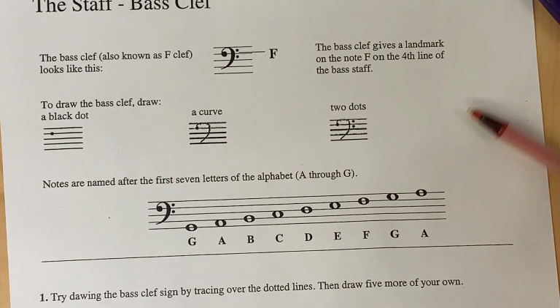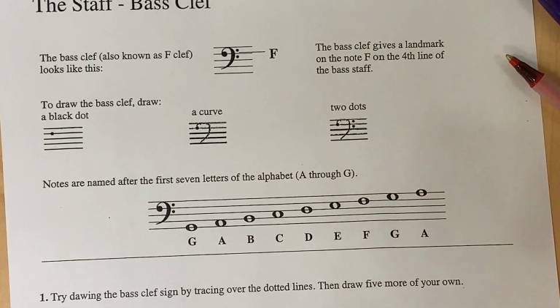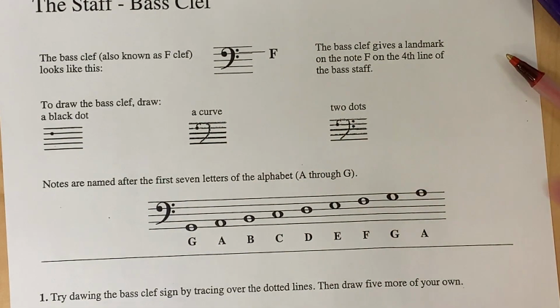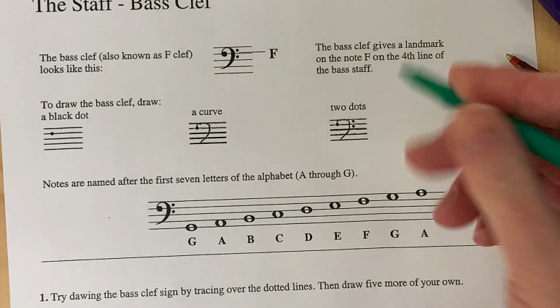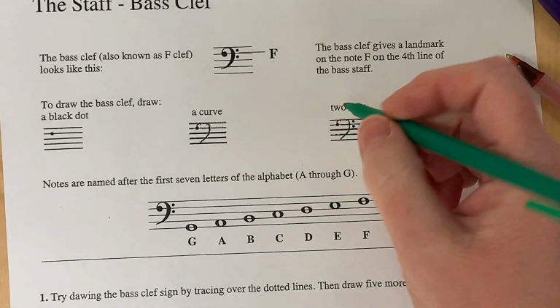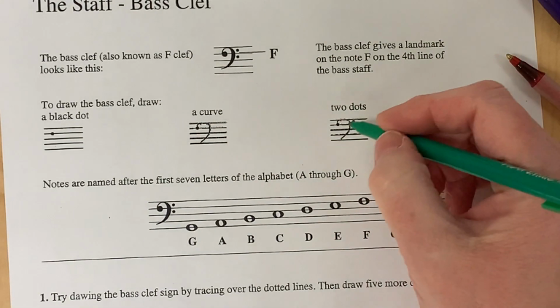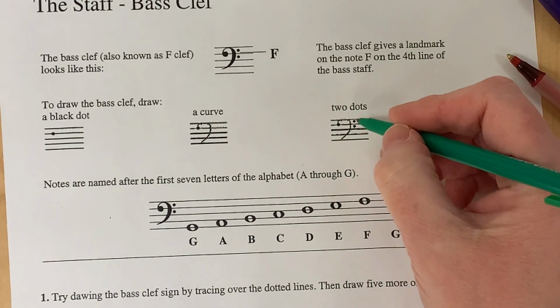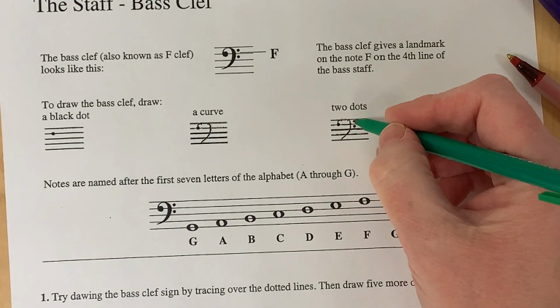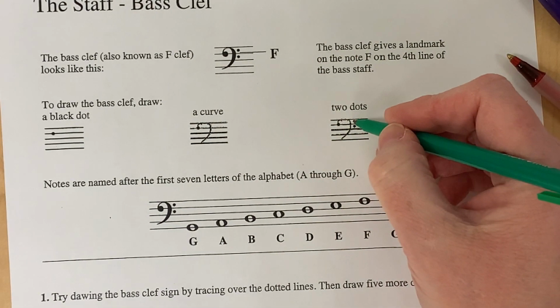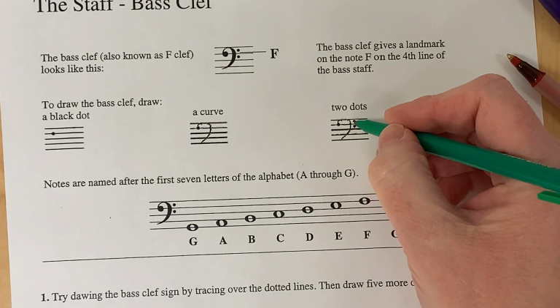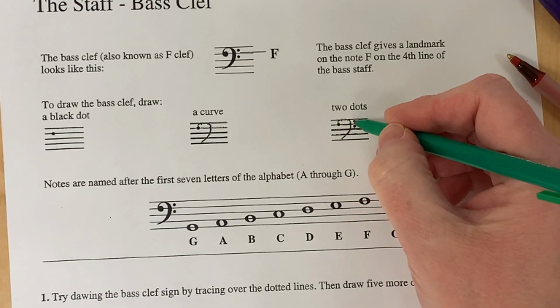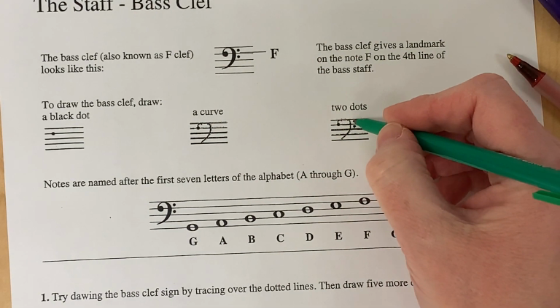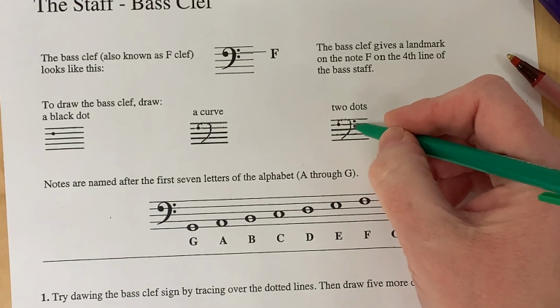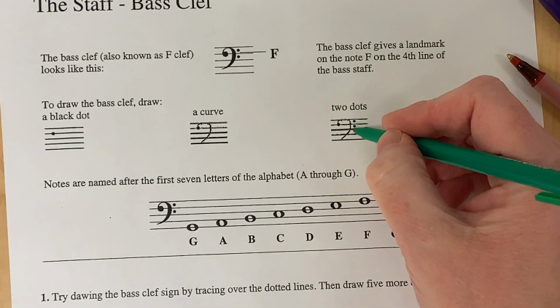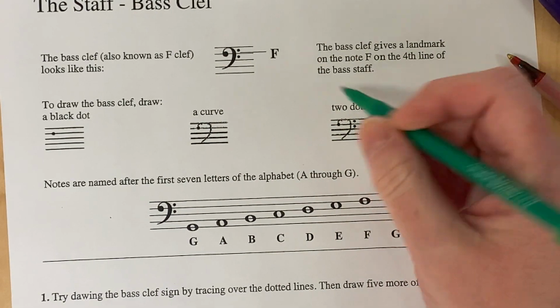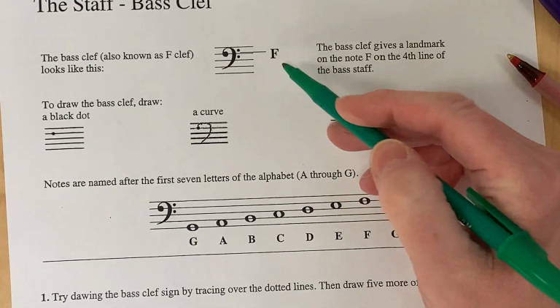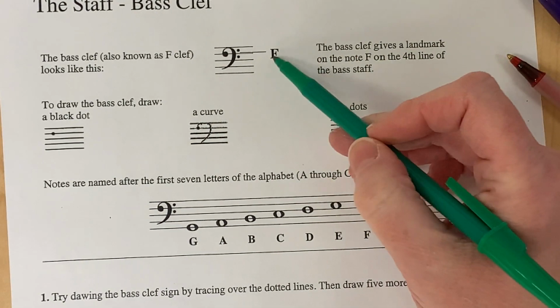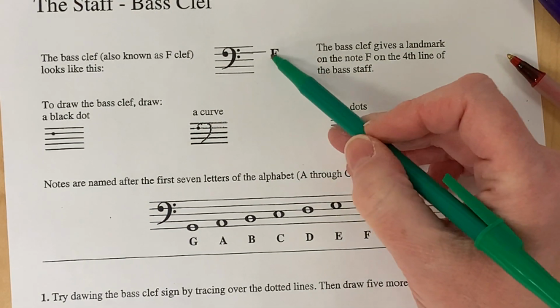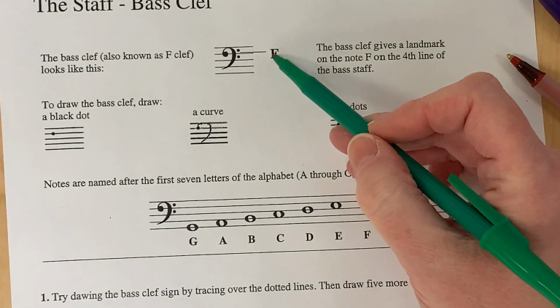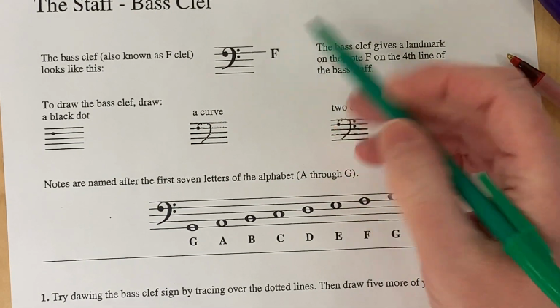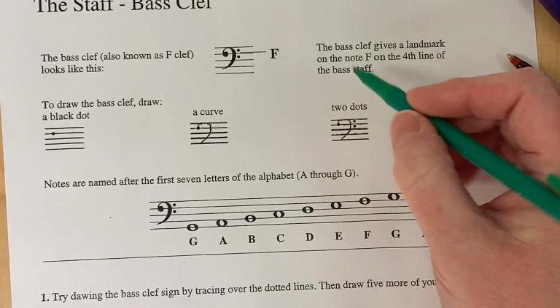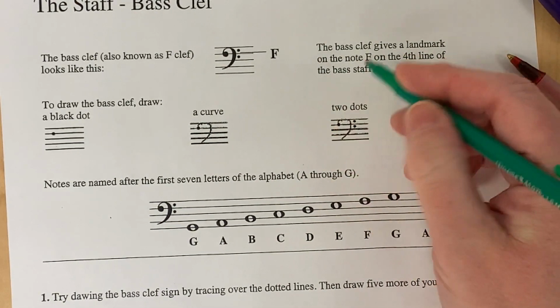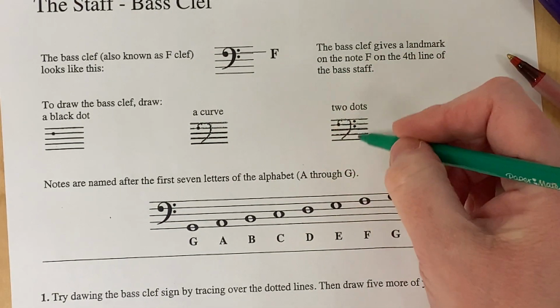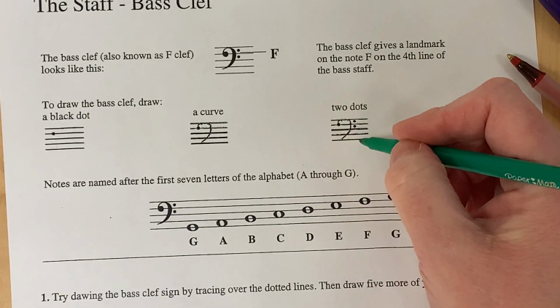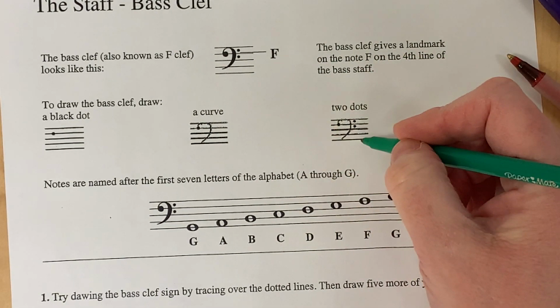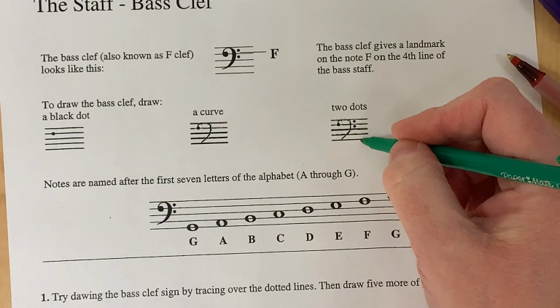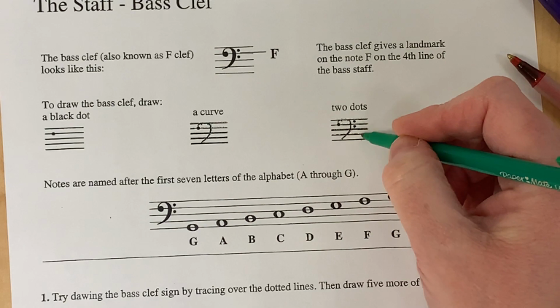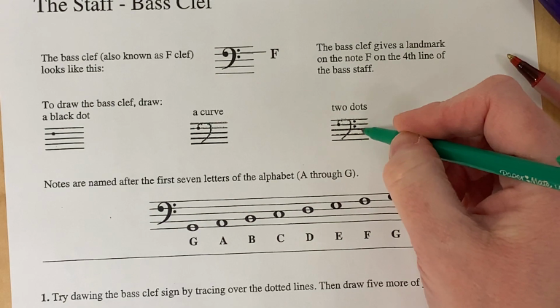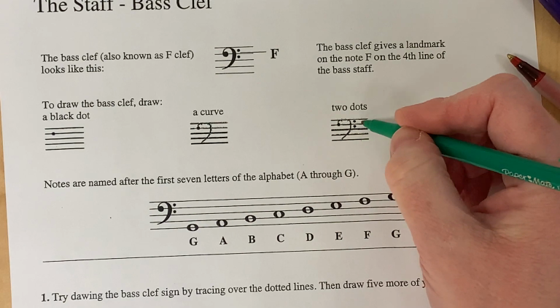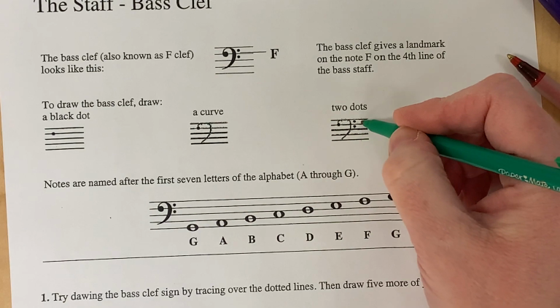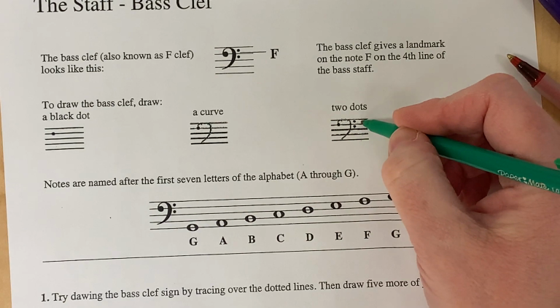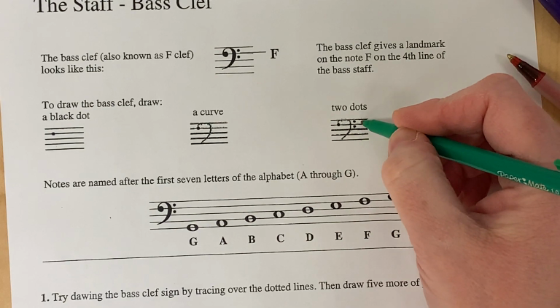Then make sure you have your two dots on either side of the F line, which is the fourth line.